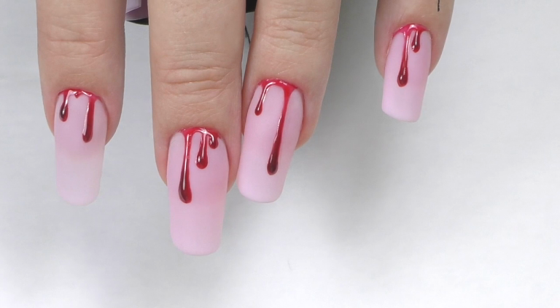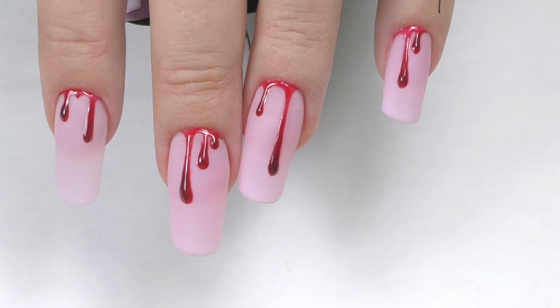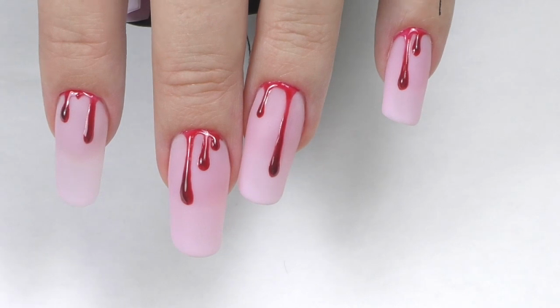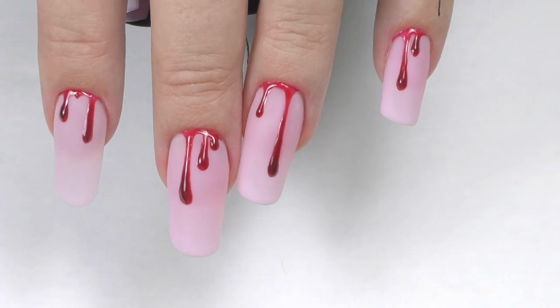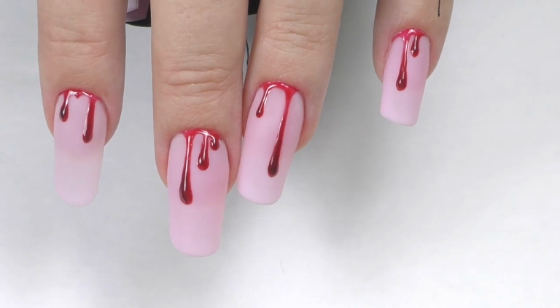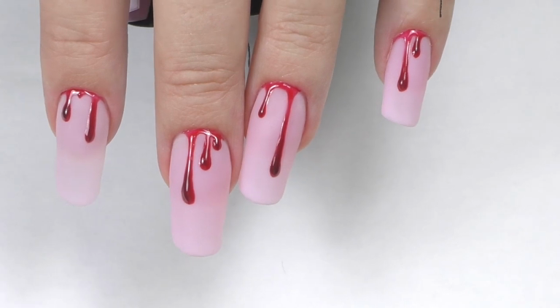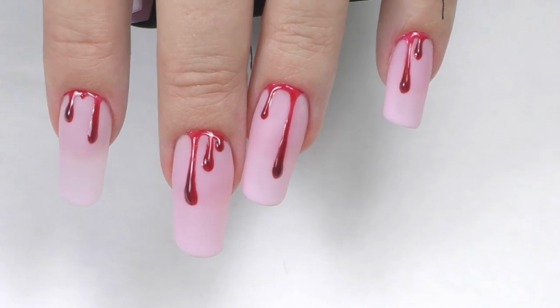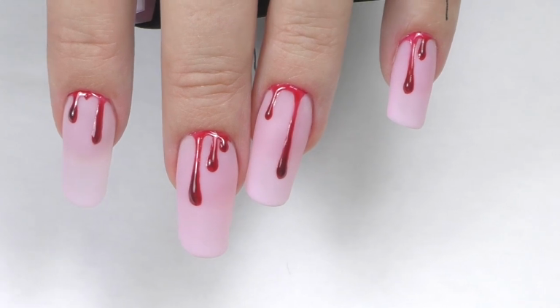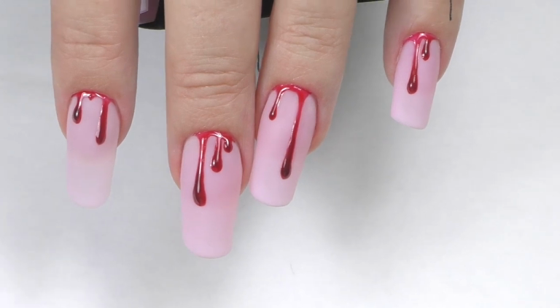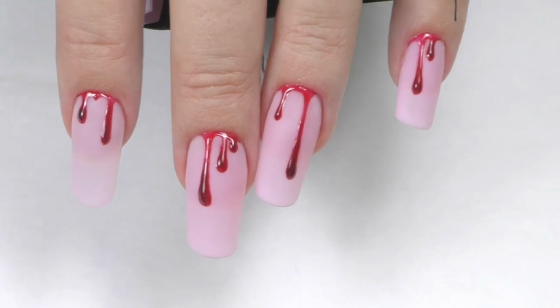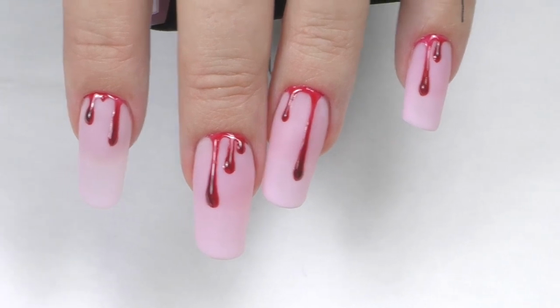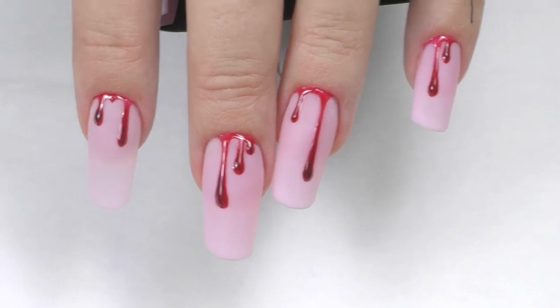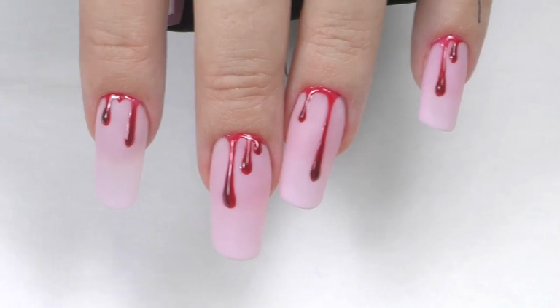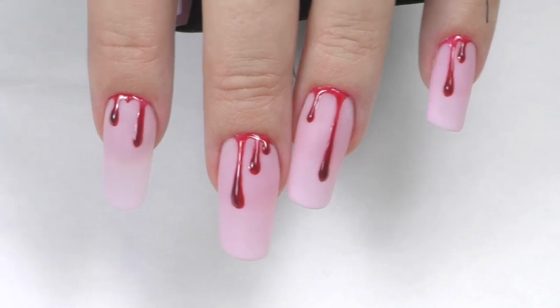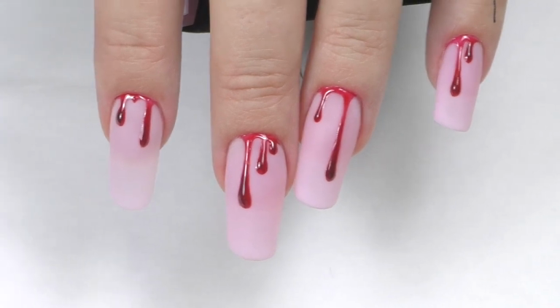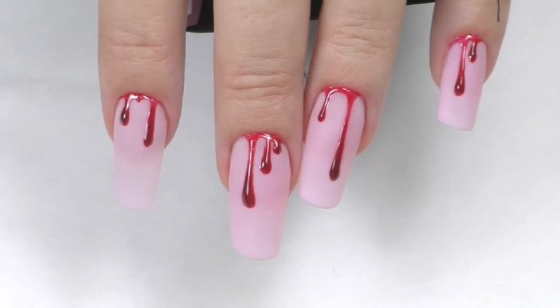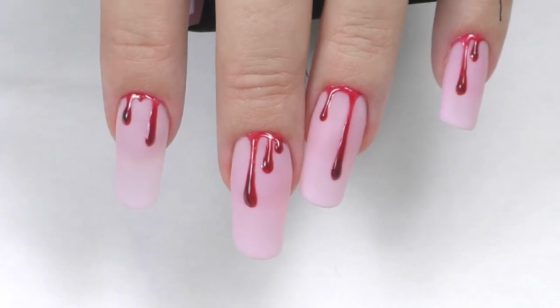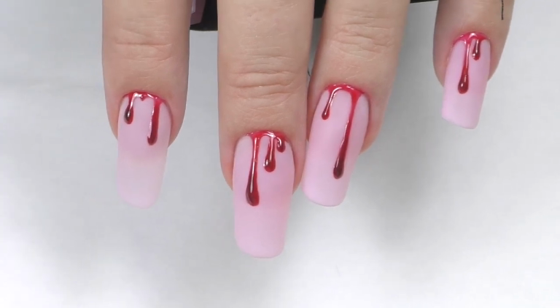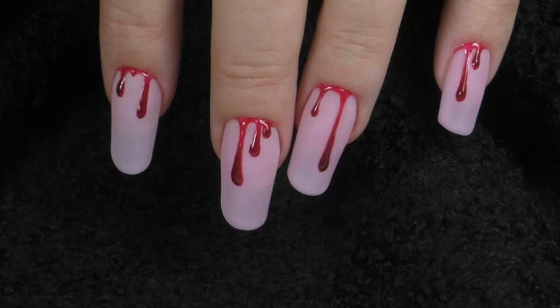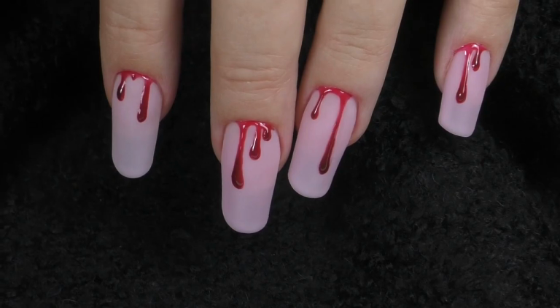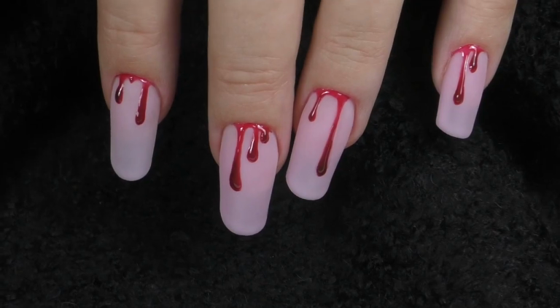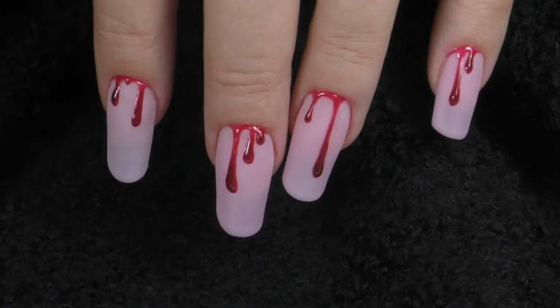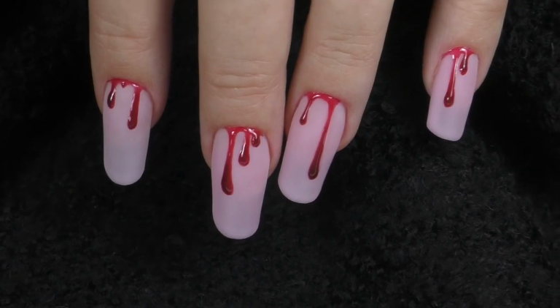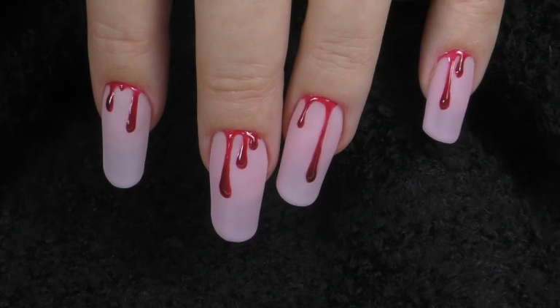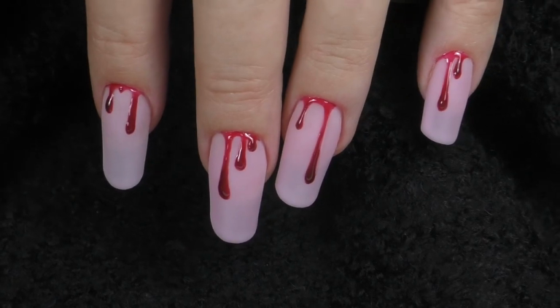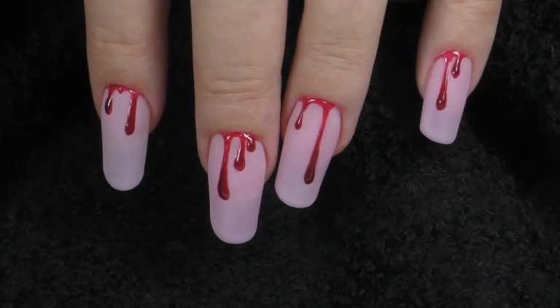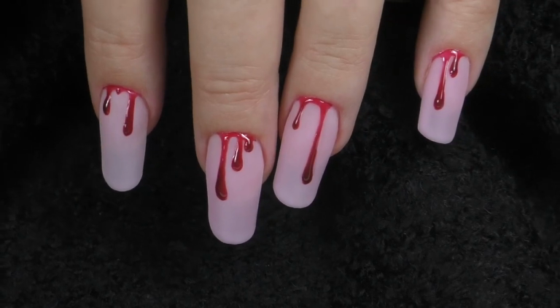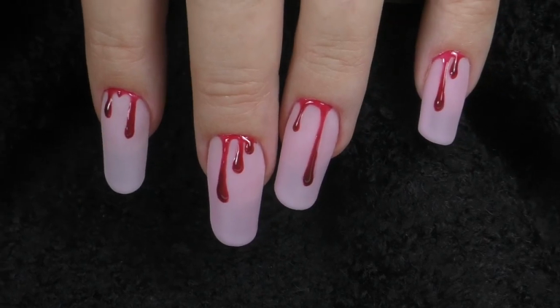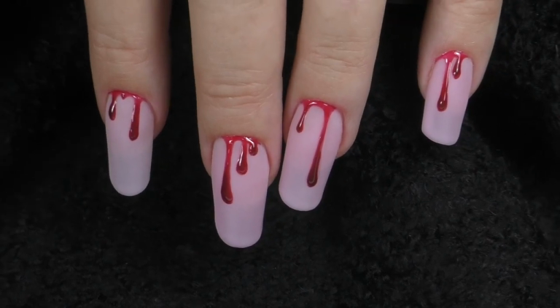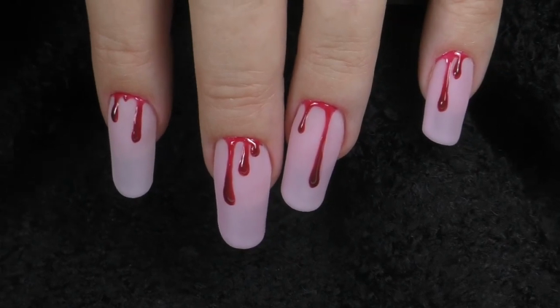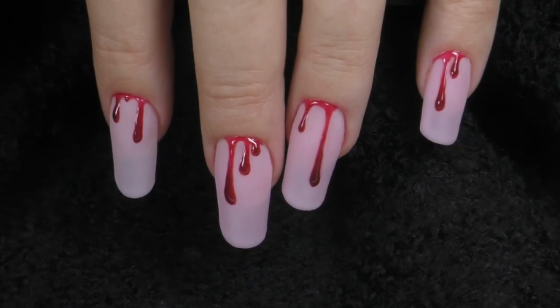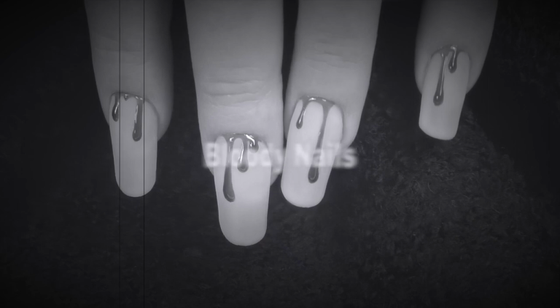Hello, I'm Anastasia. In this video we will be doing dripping bloody nails. Coming up!